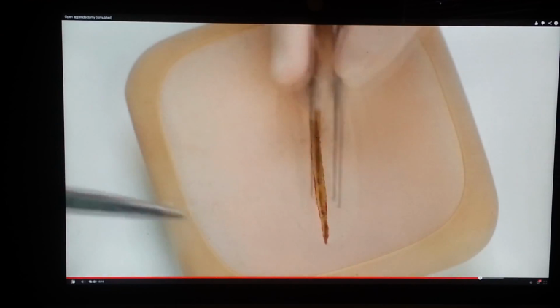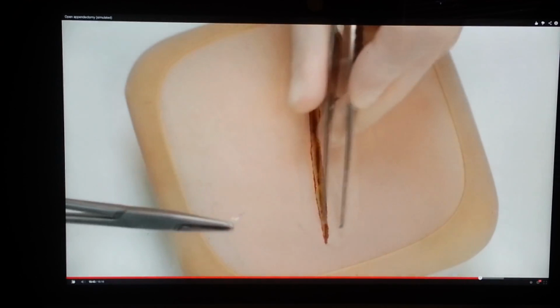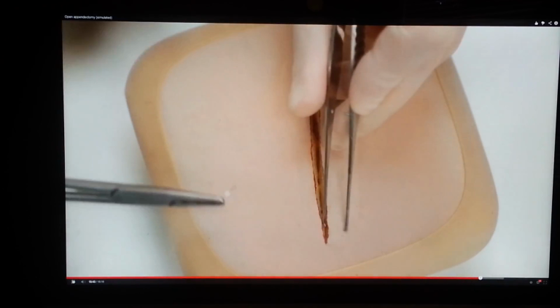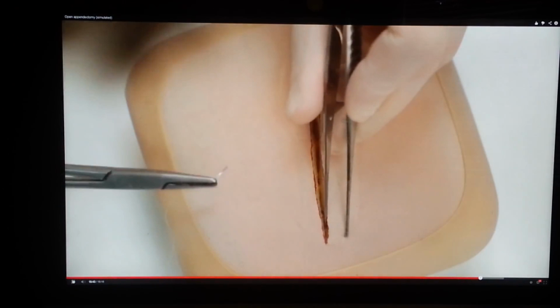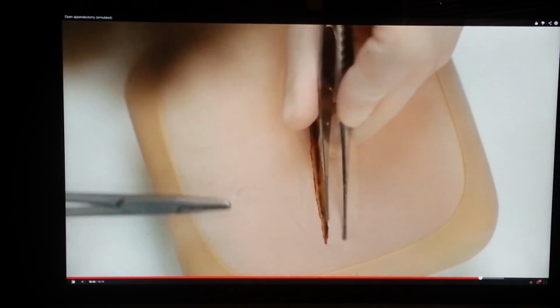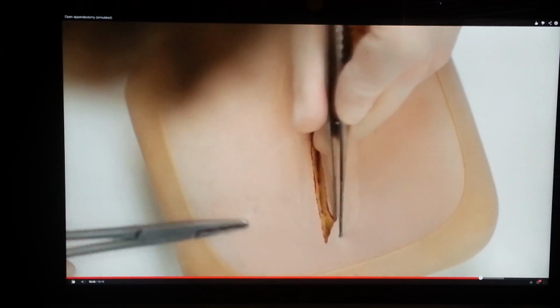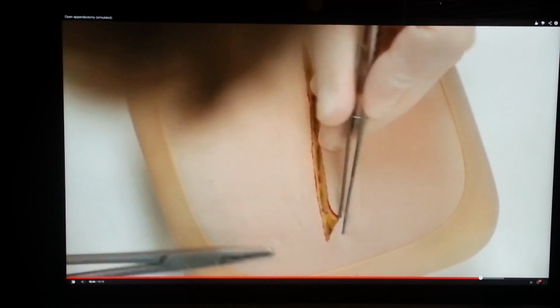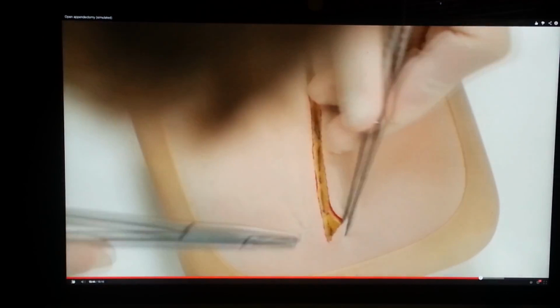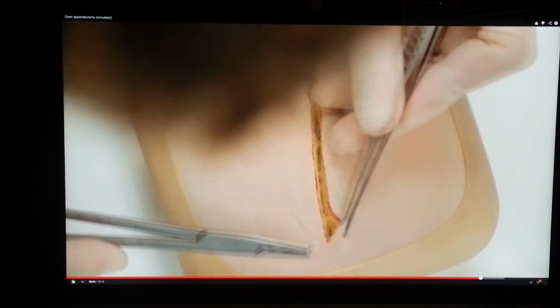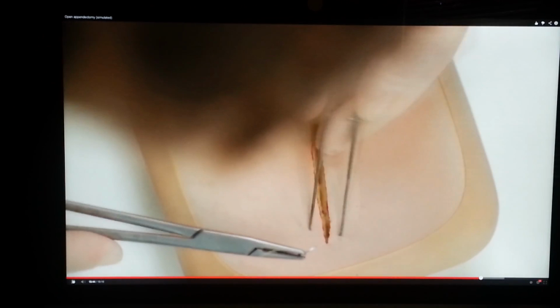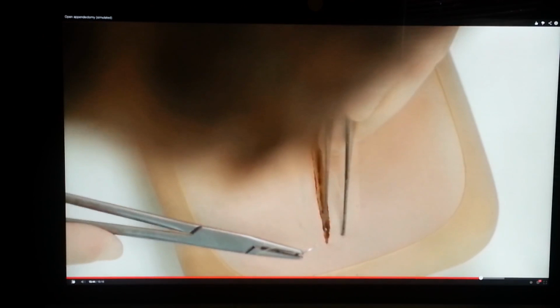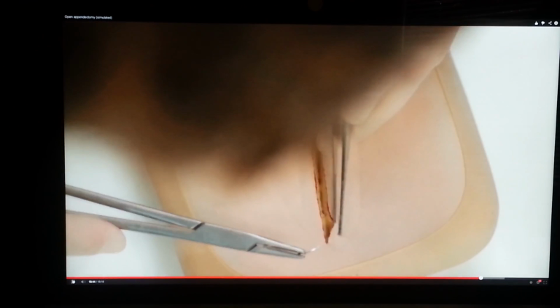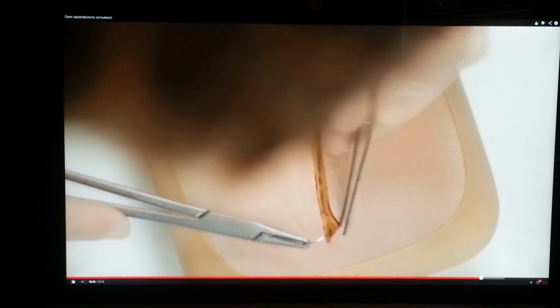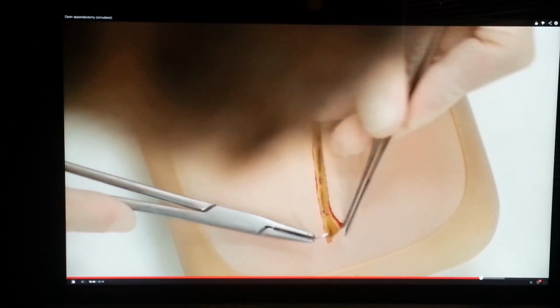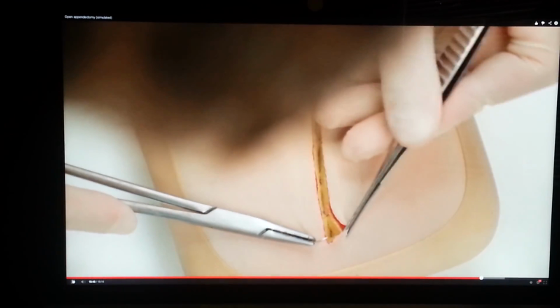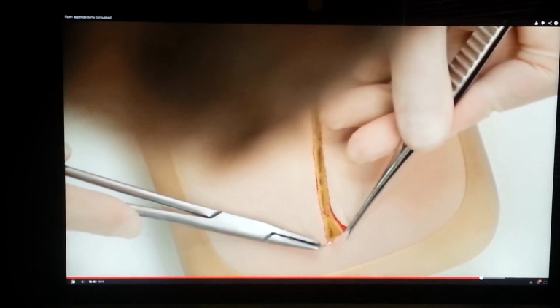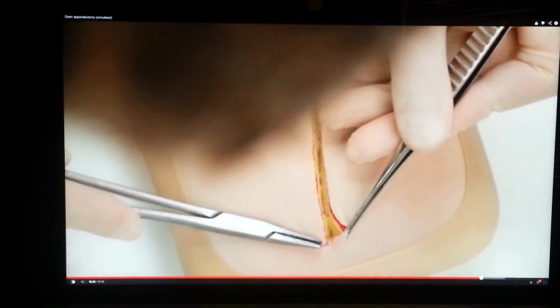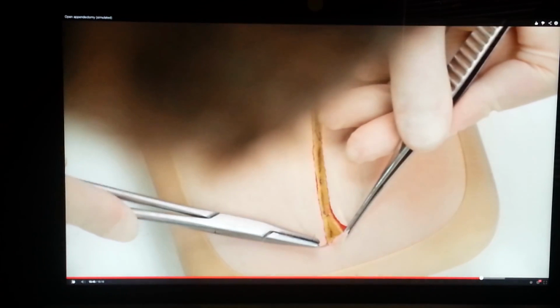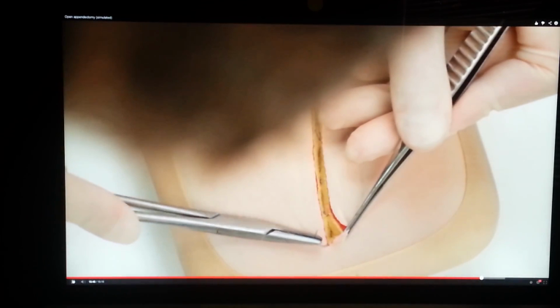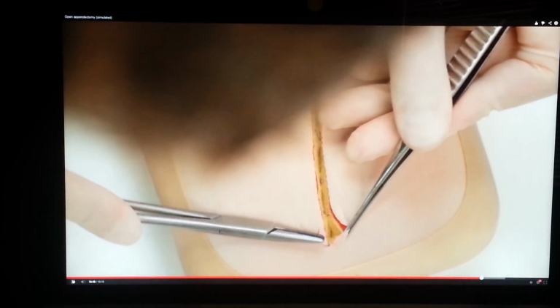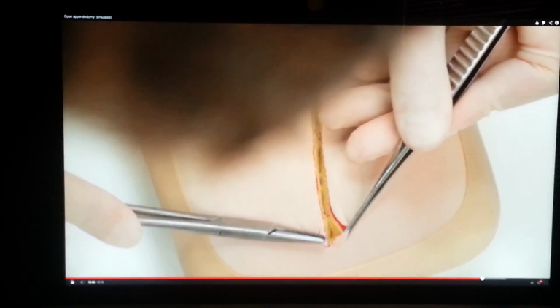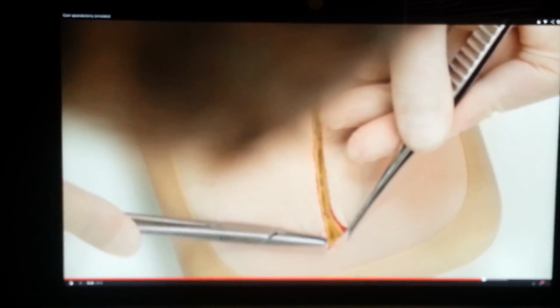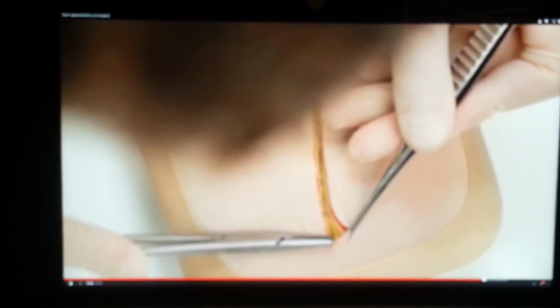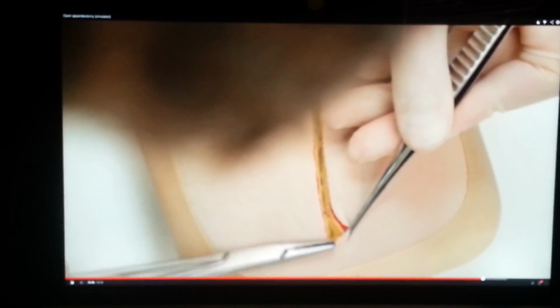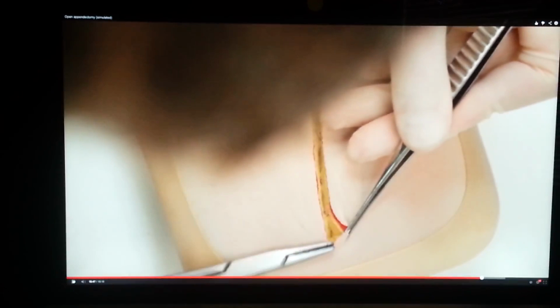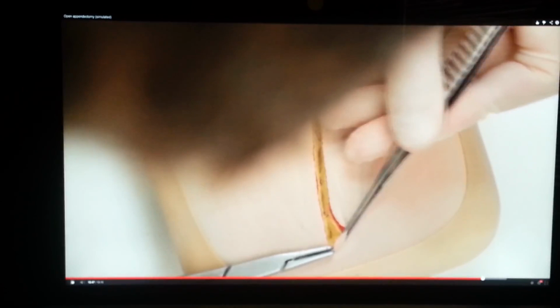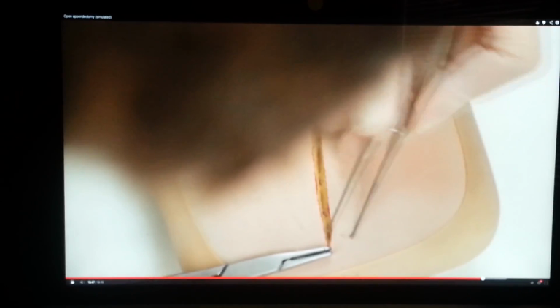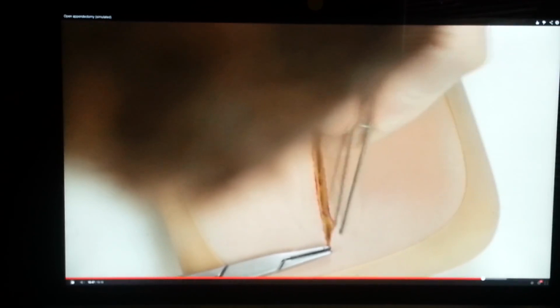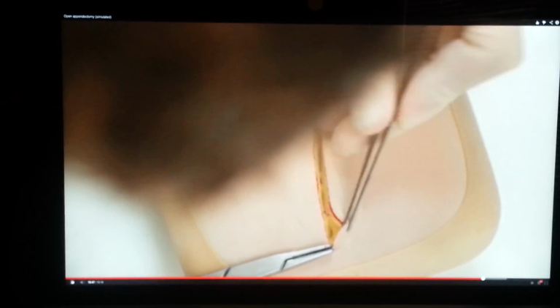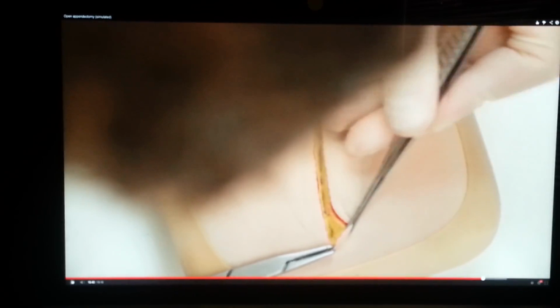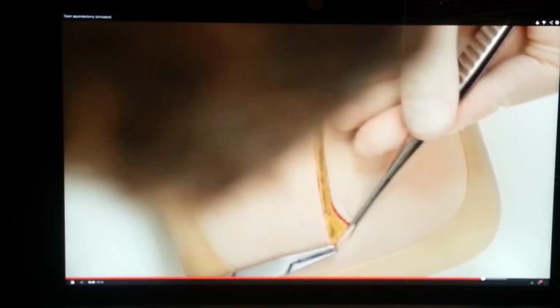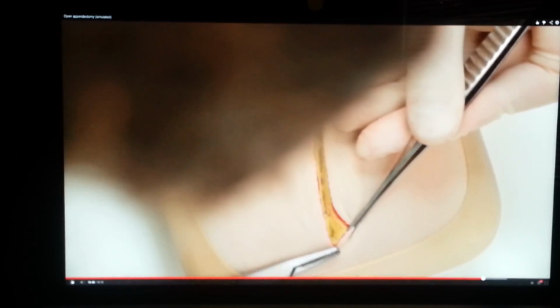A subcuticular suture of 3-0 Monocryl can be used to close the skin incision.